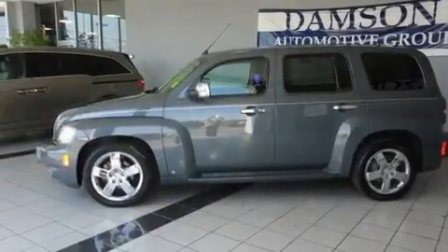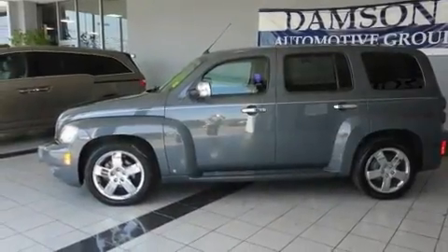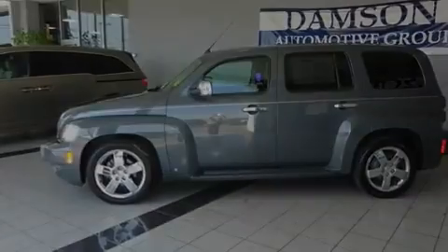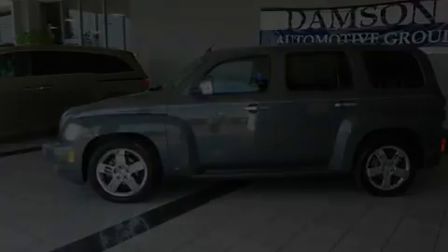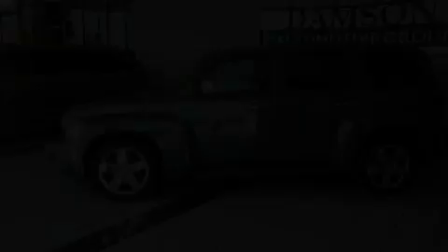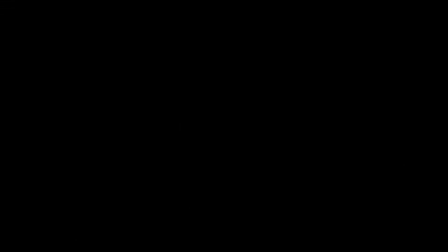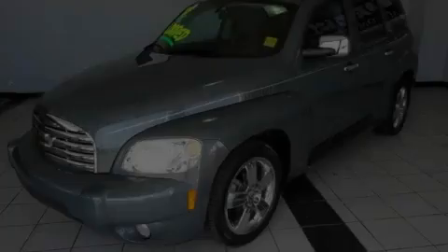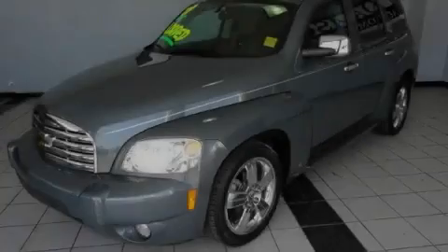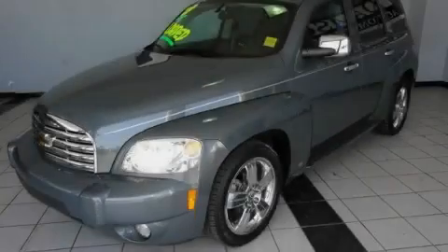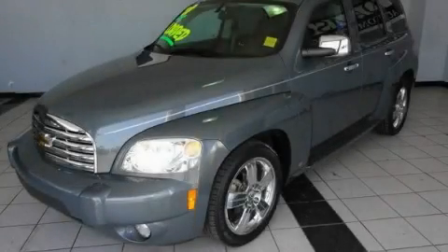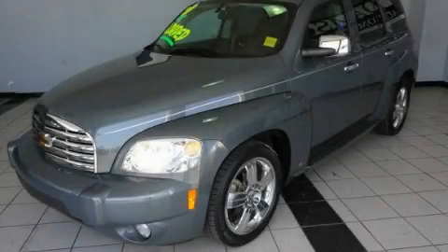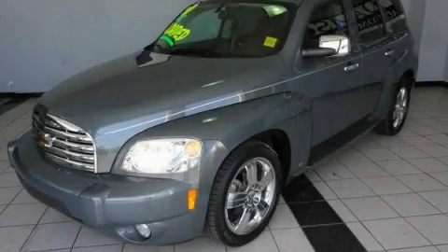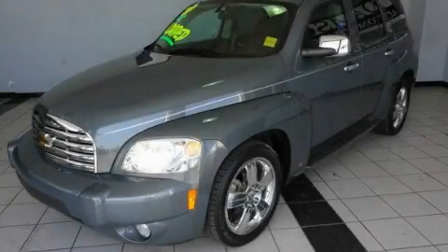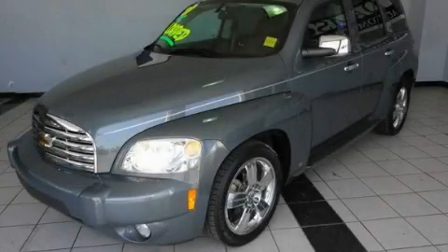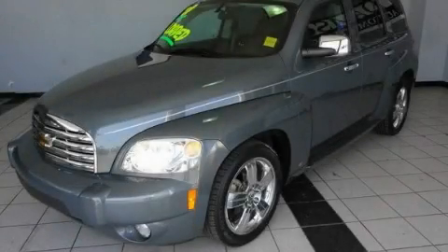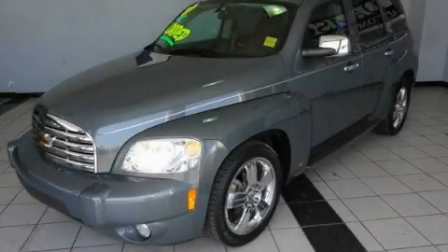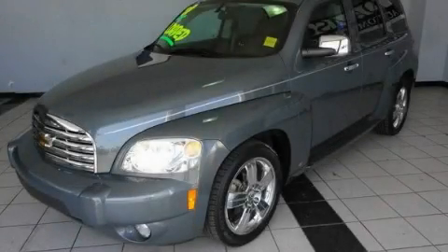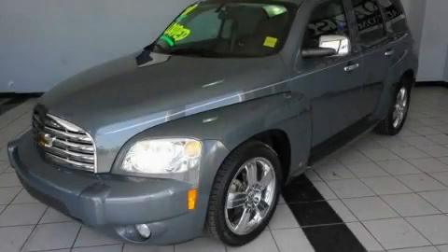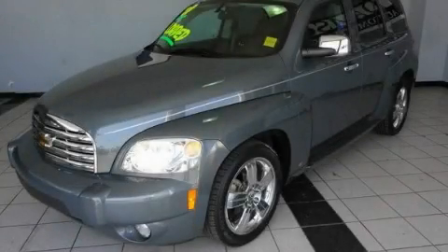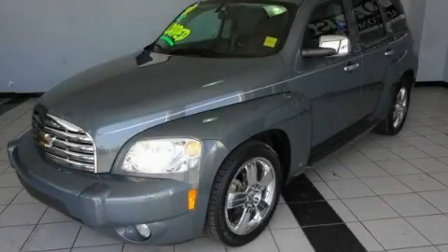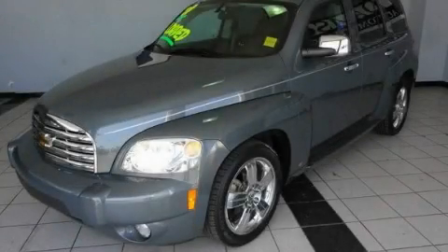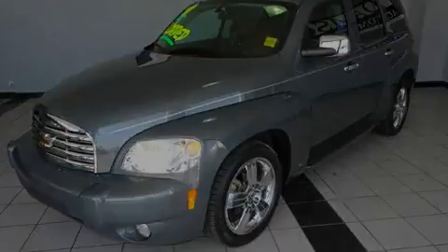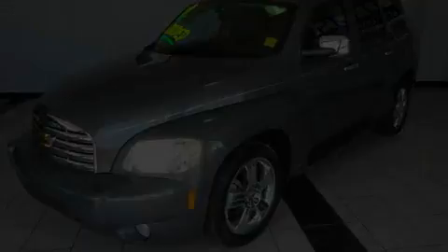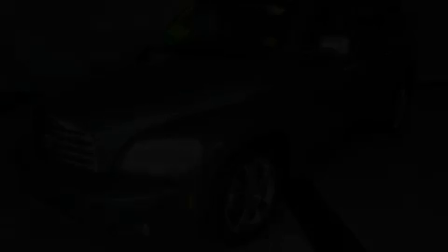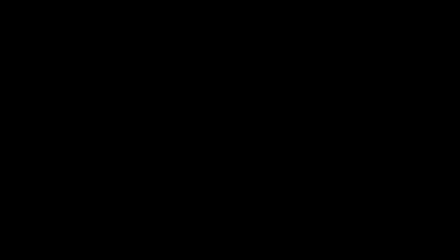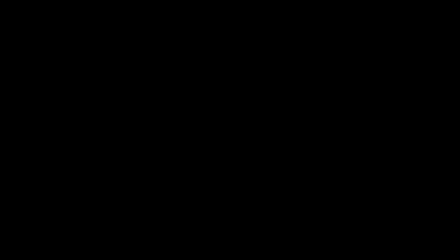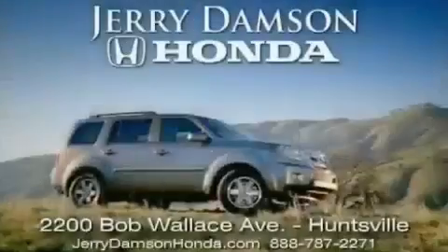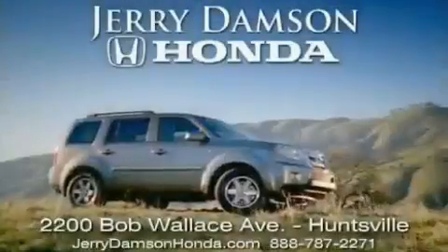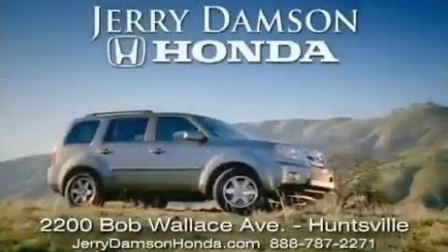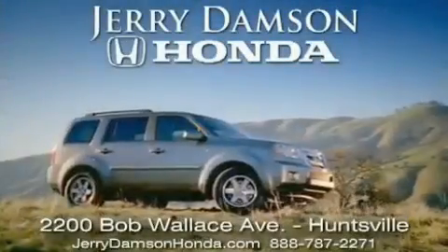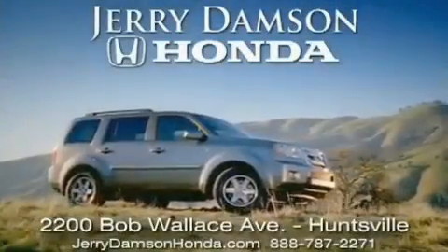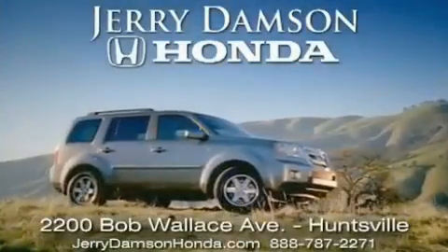Please call us today for more information on this great vehicle. Jerry Dampson Honda in Huntsville, Alabama.